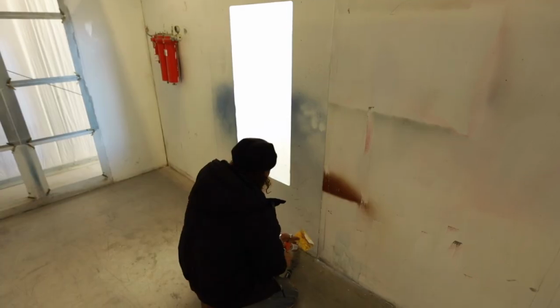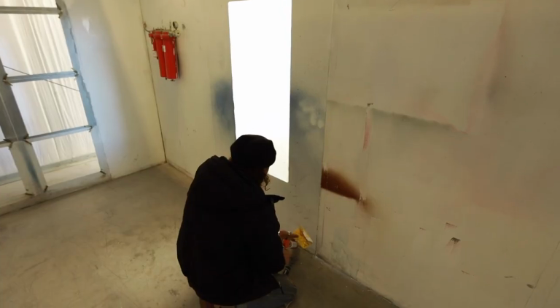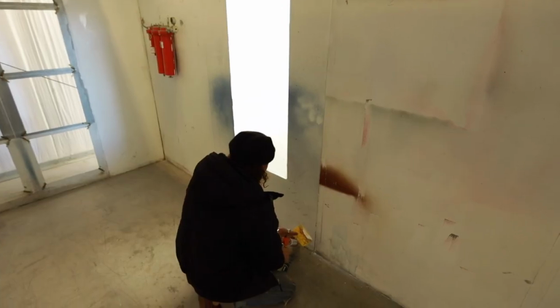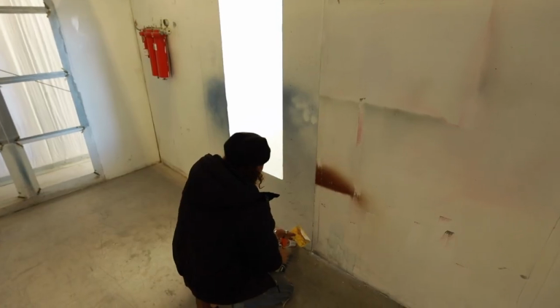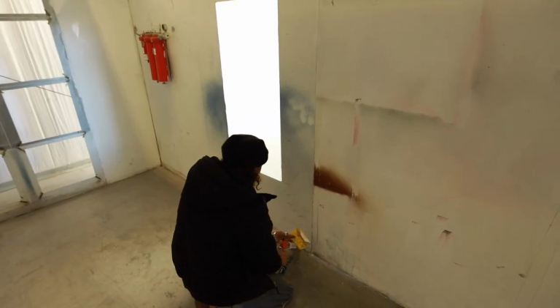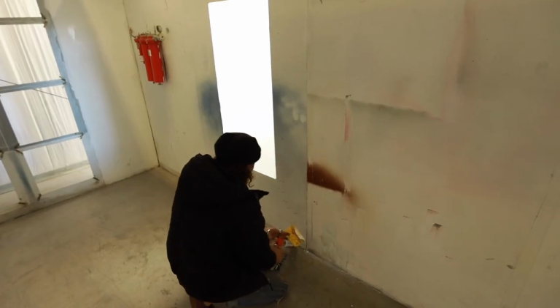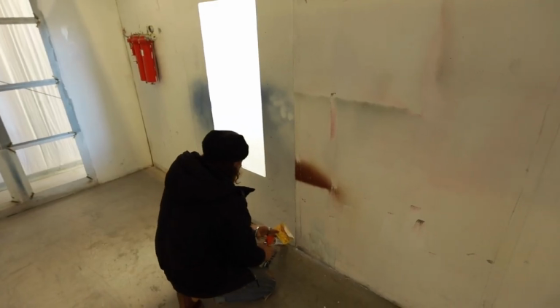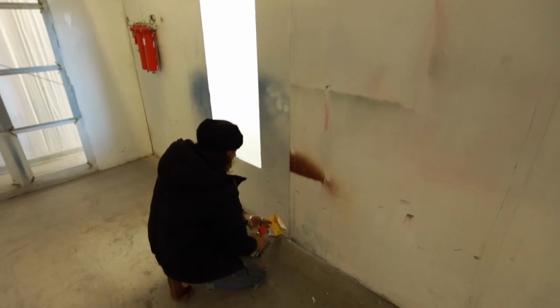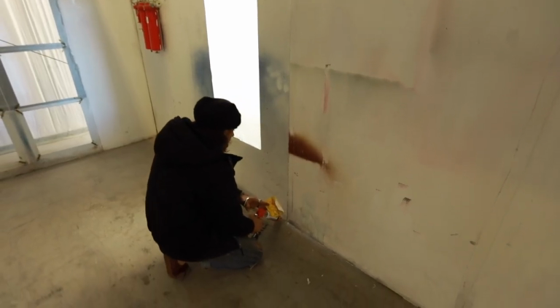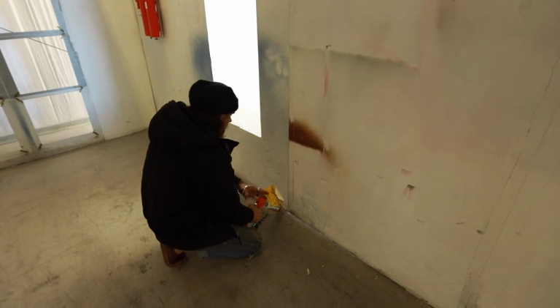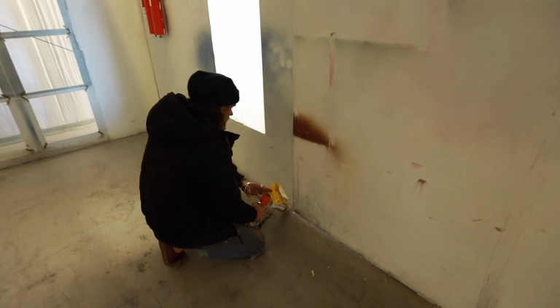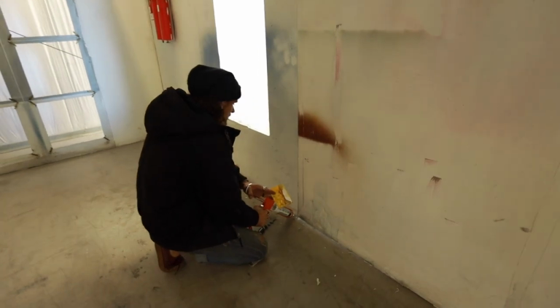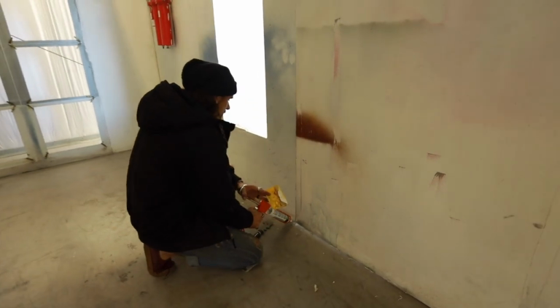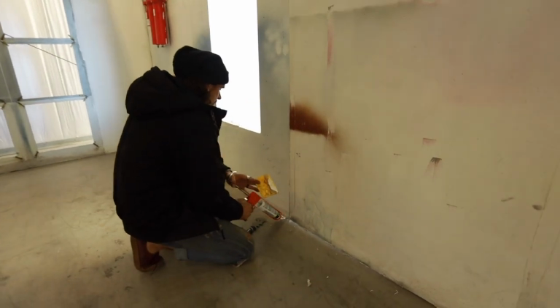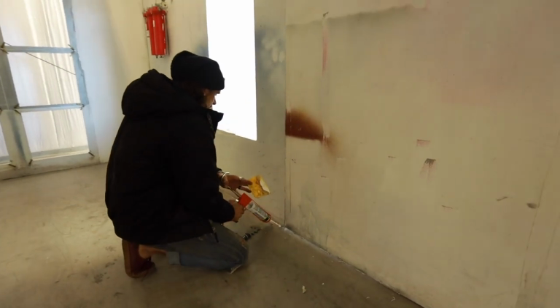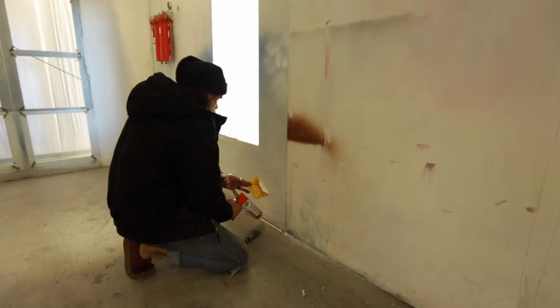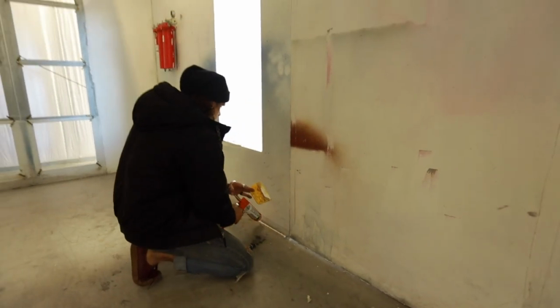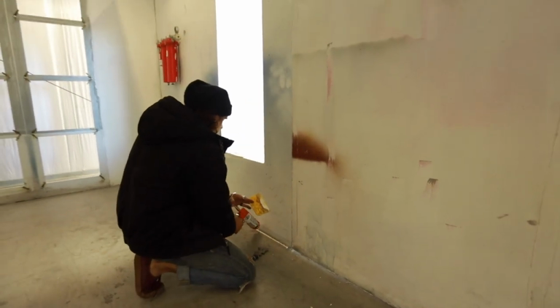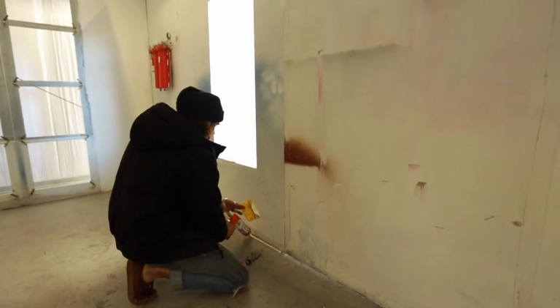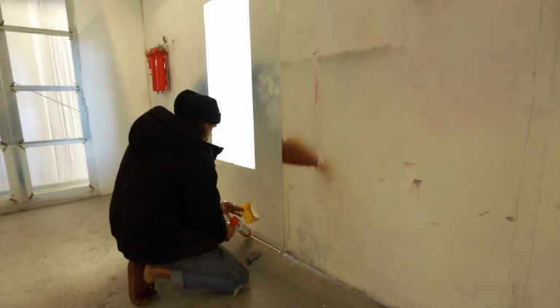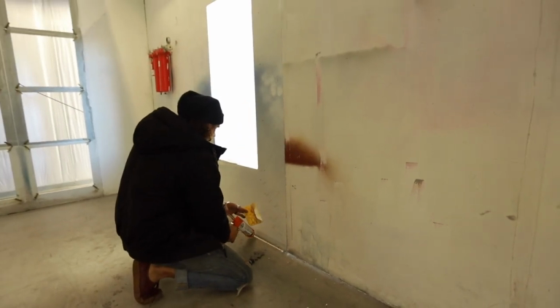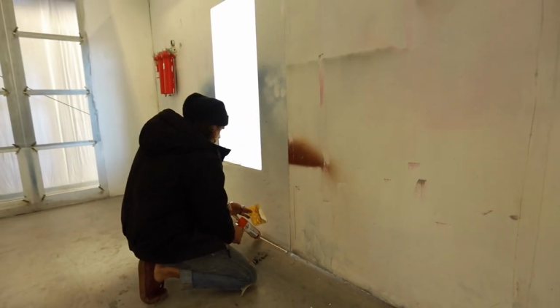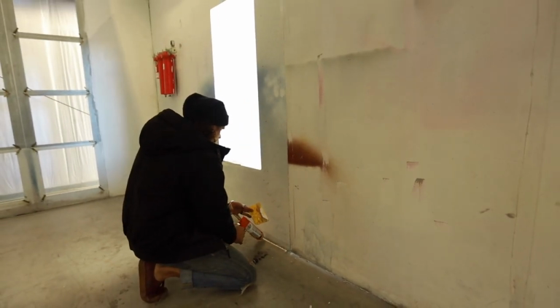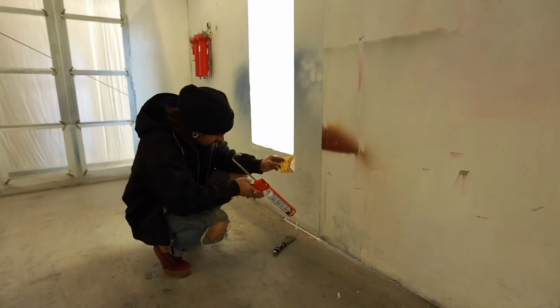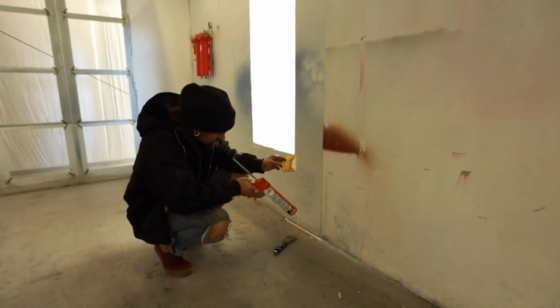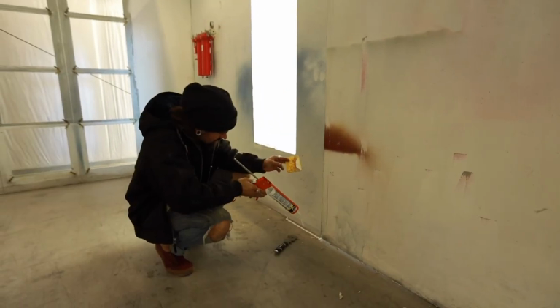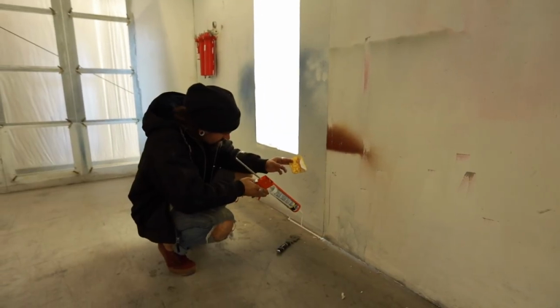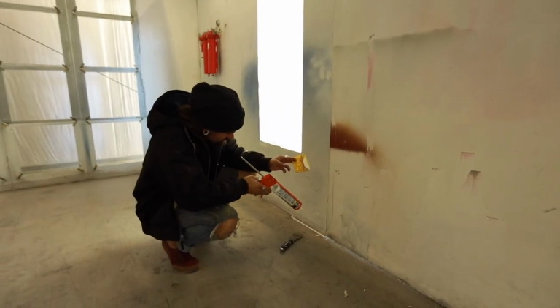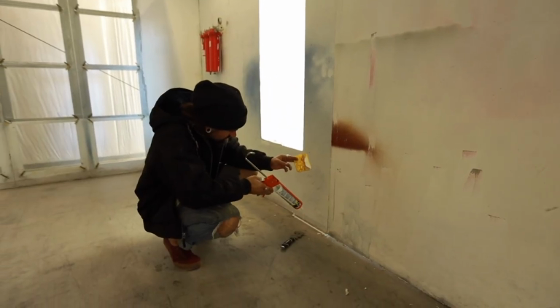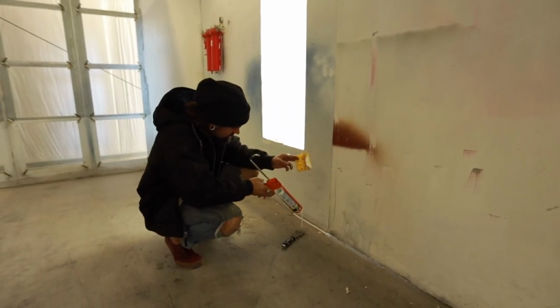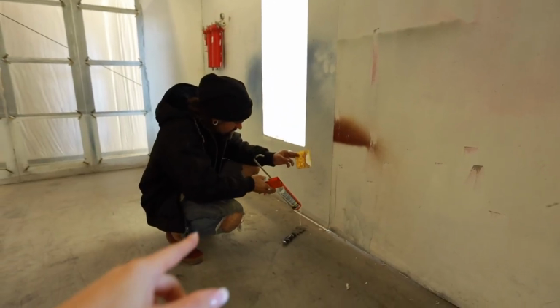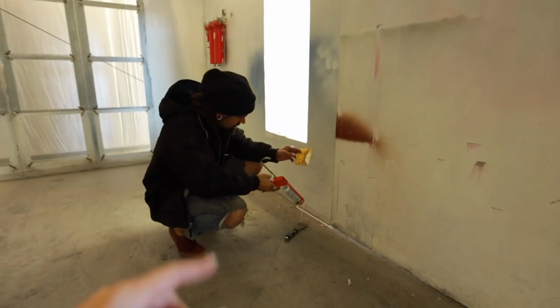Are you gonna put the lights up today too? Maybe. Your caulk's dripping.